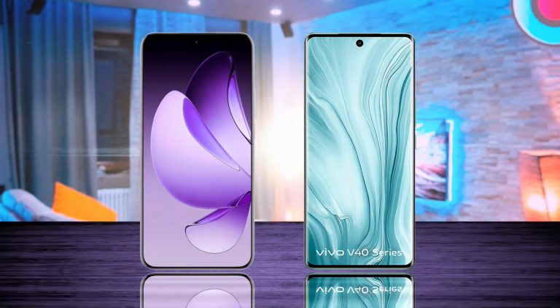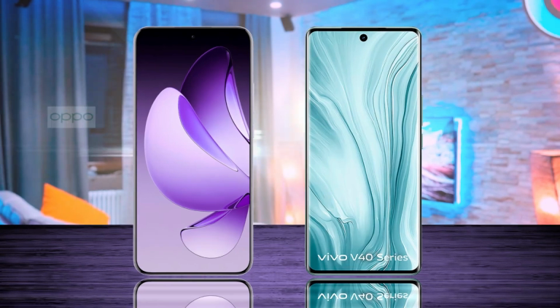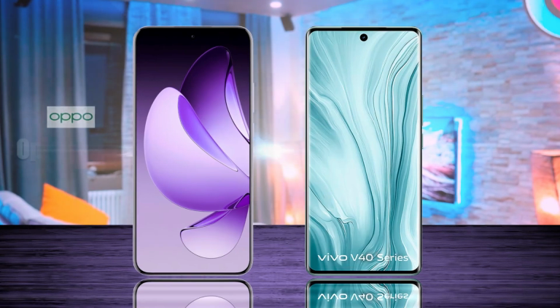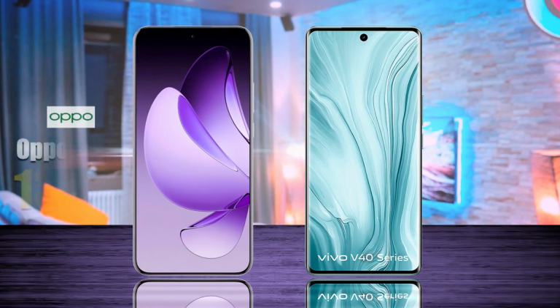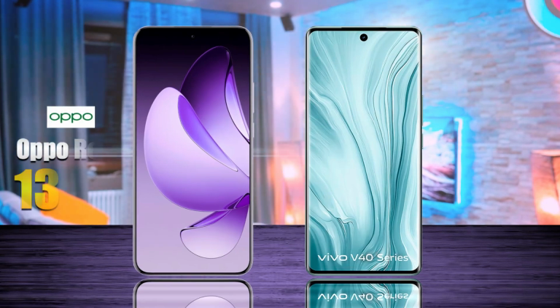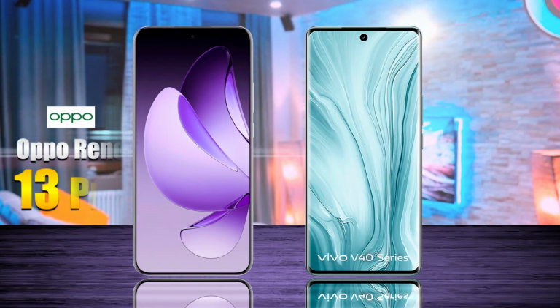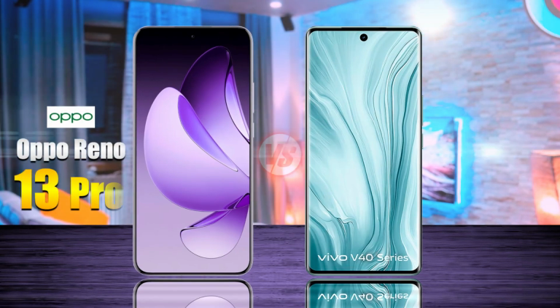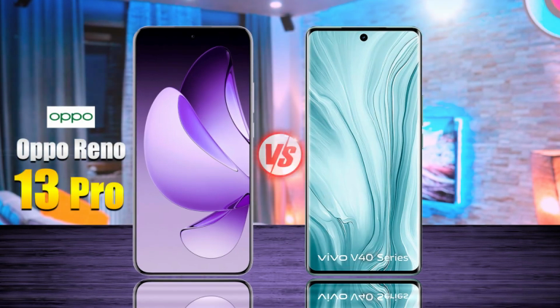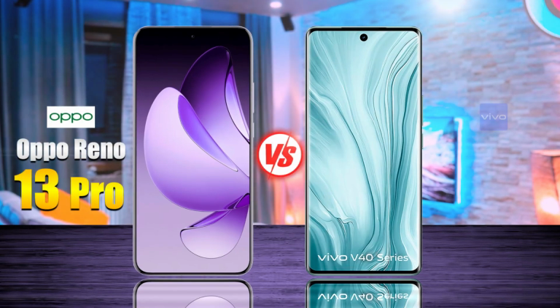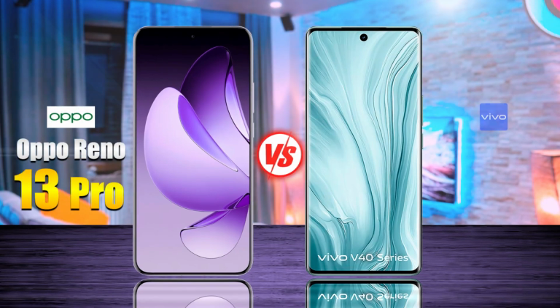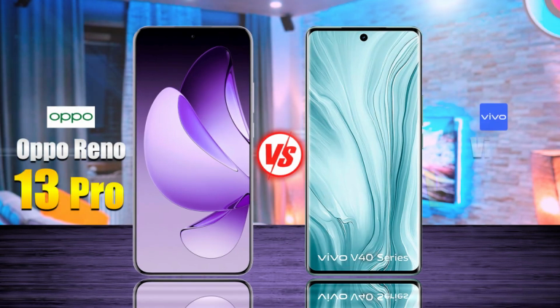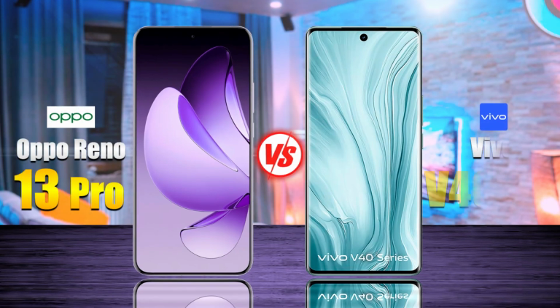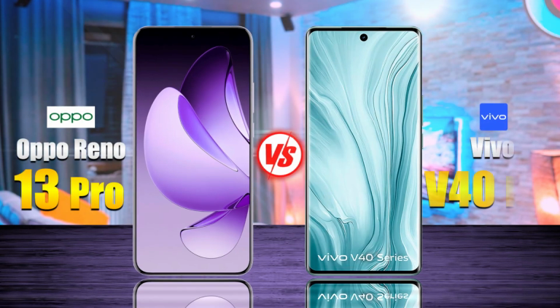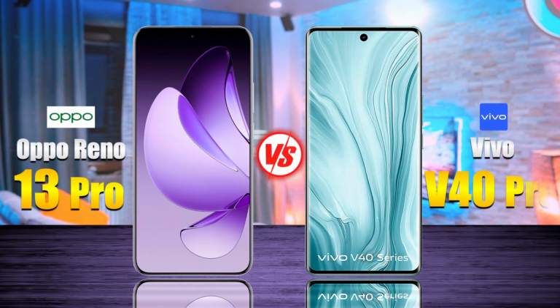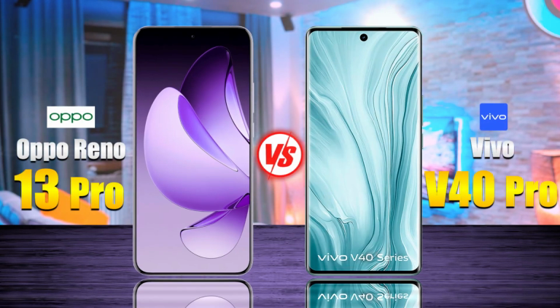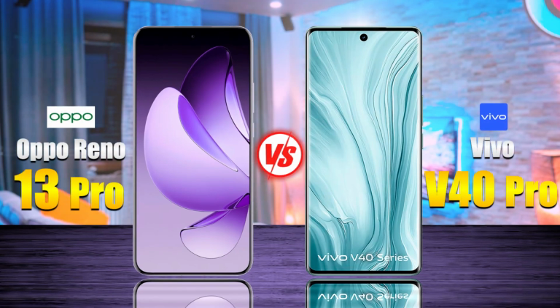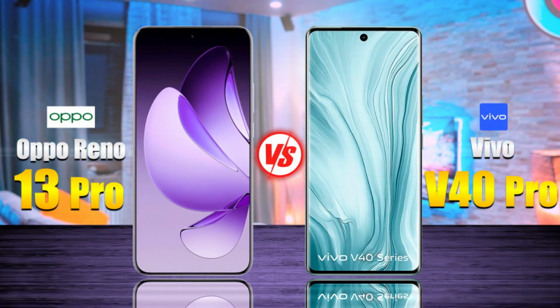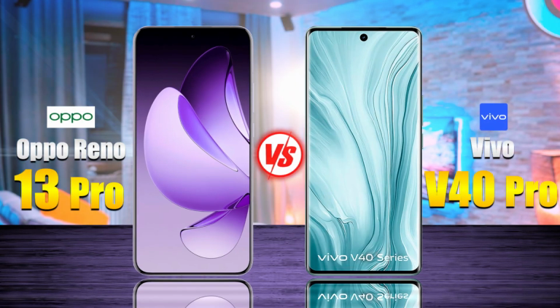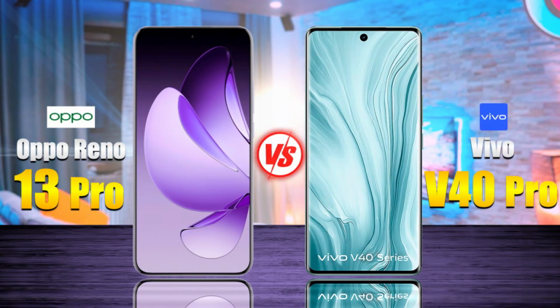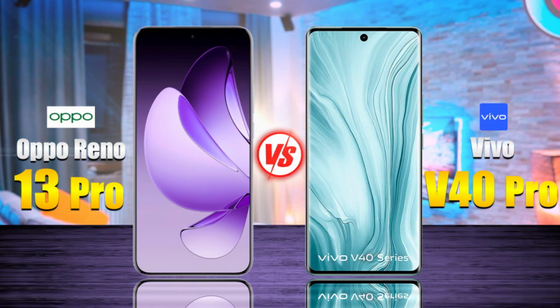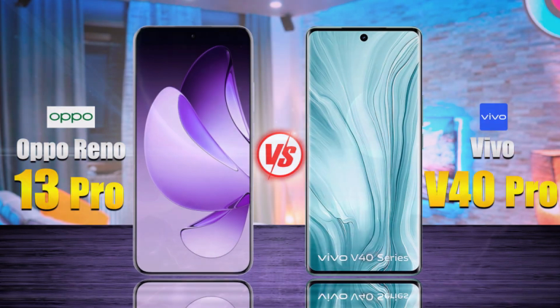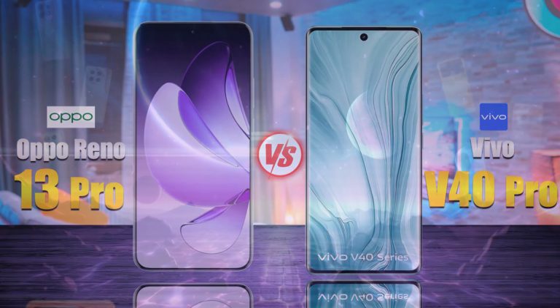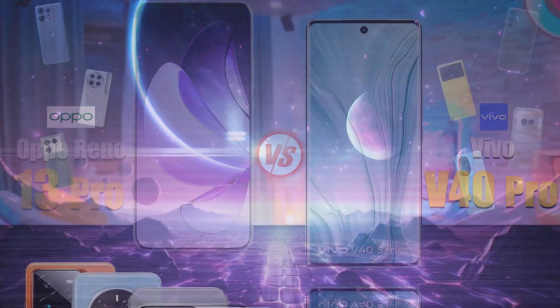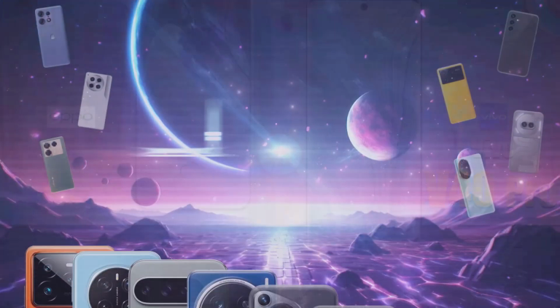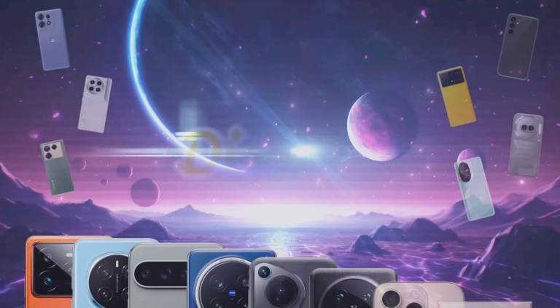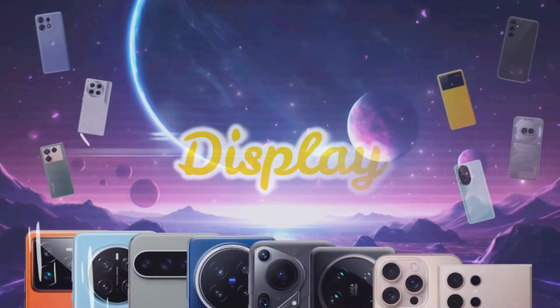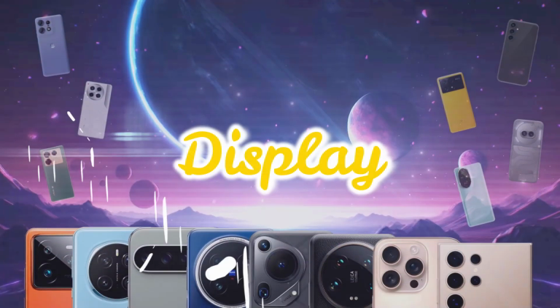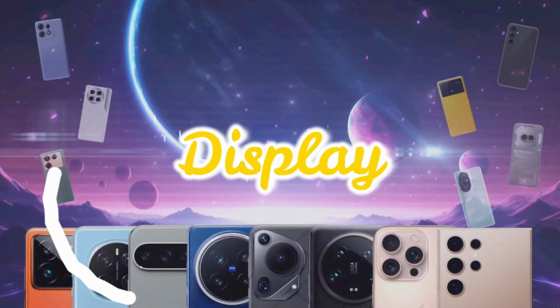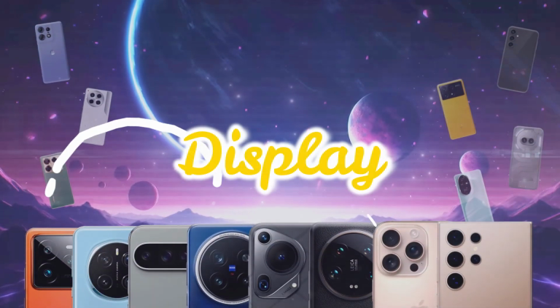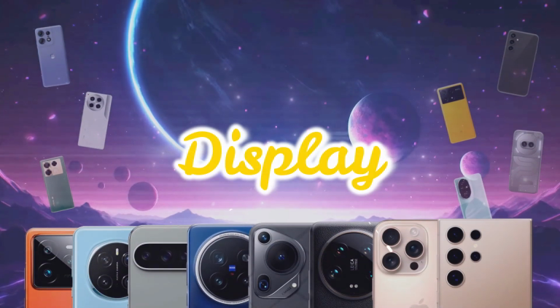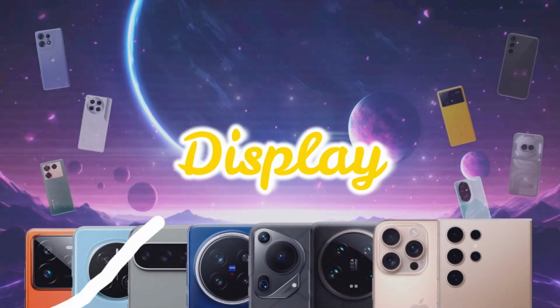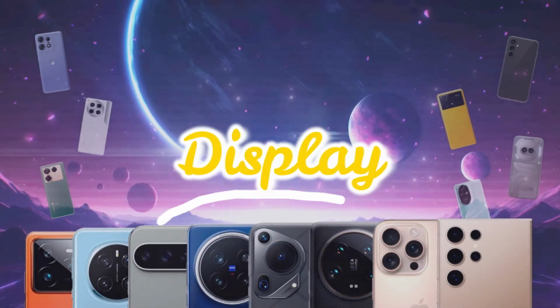The OPPO Reno 13 Pro versus the Vivo V40 Pro. Let's discover the differences.